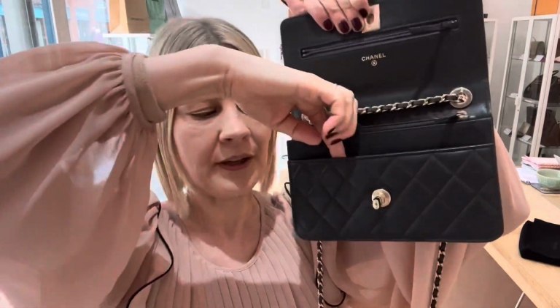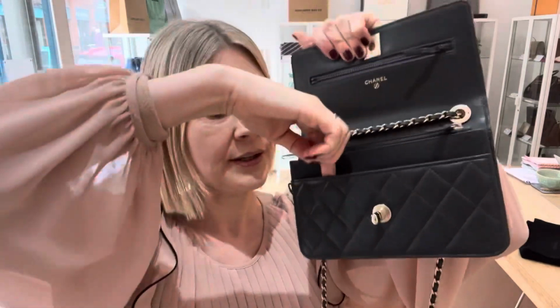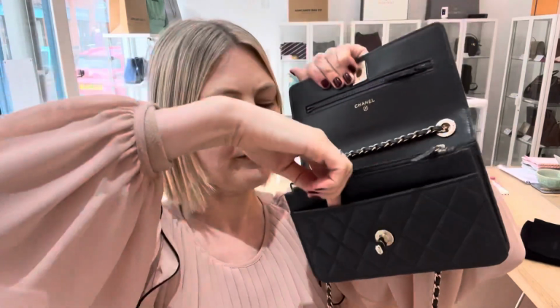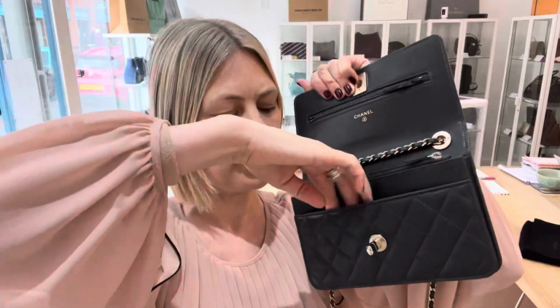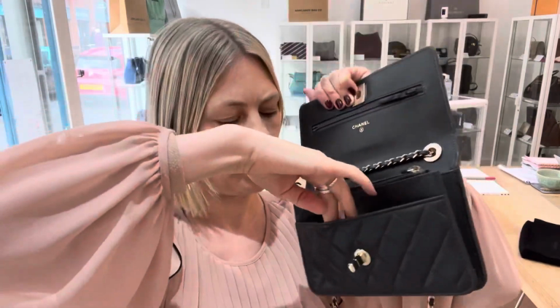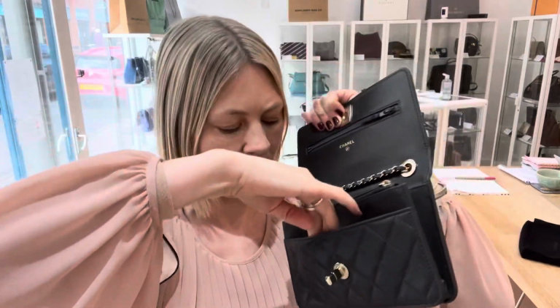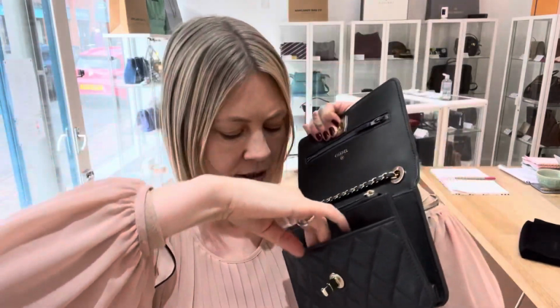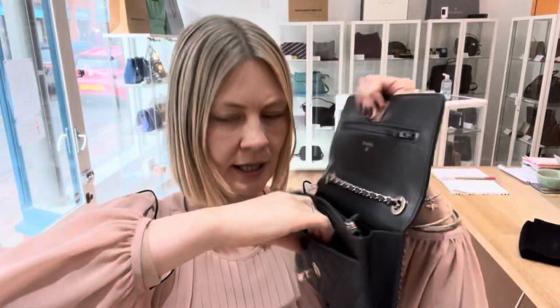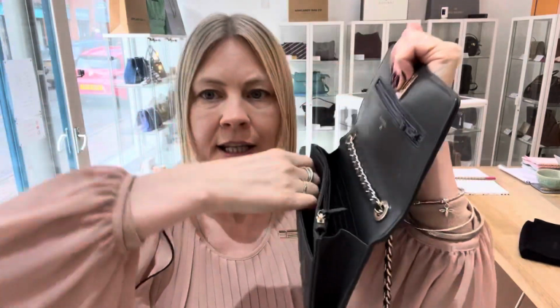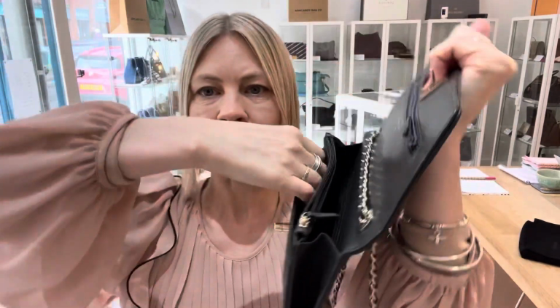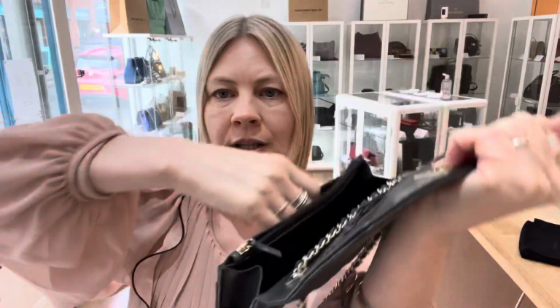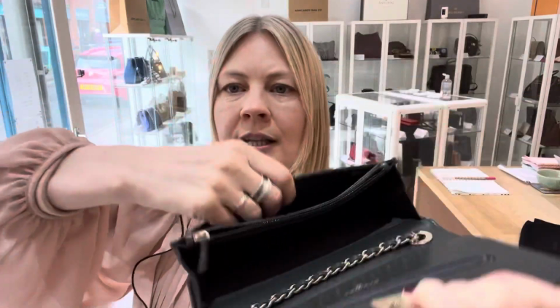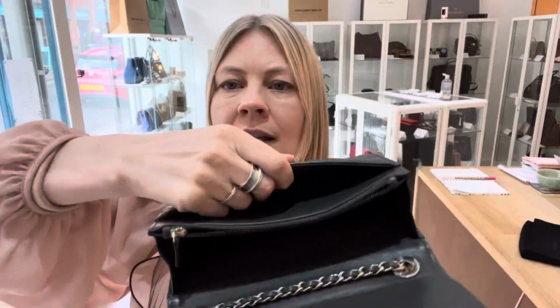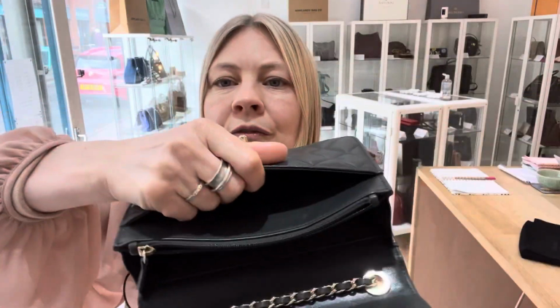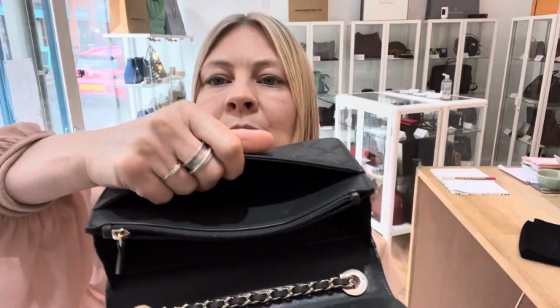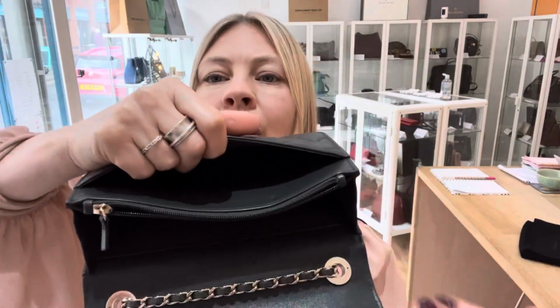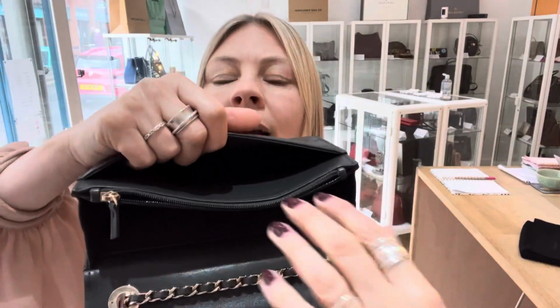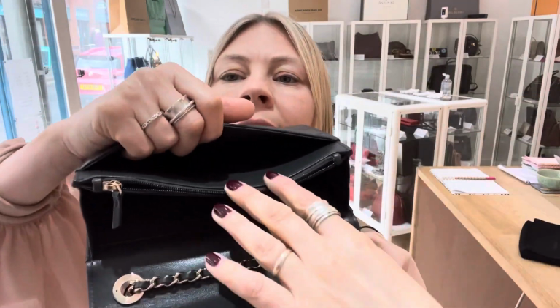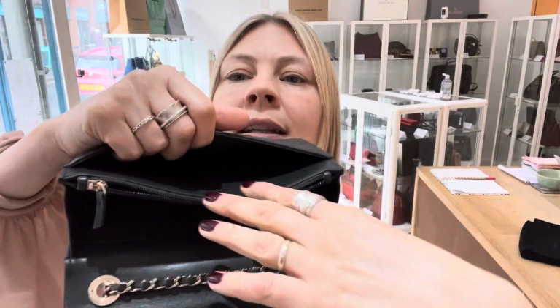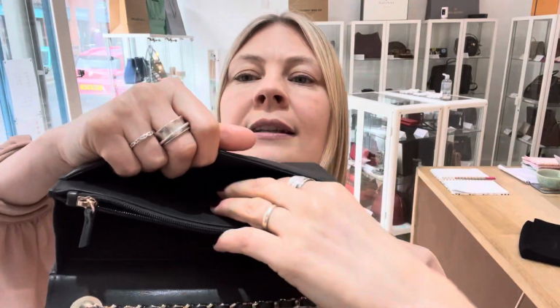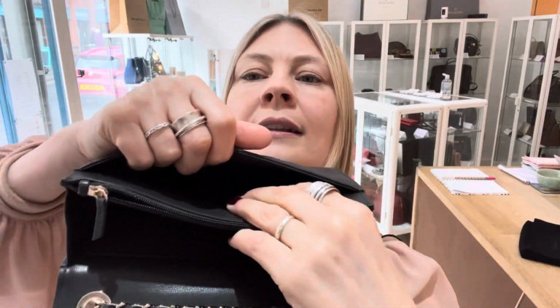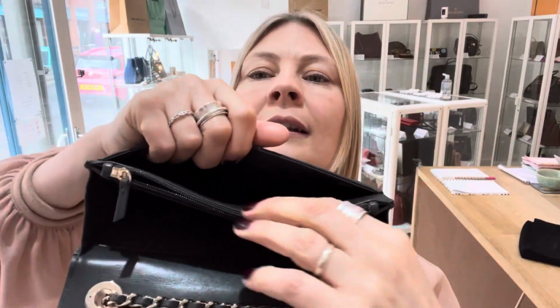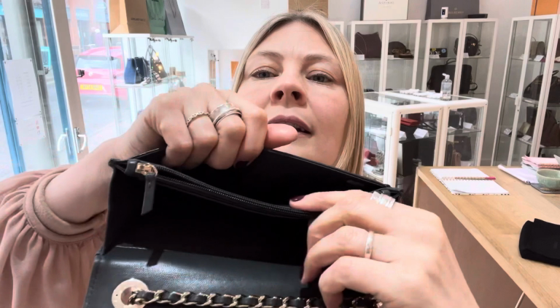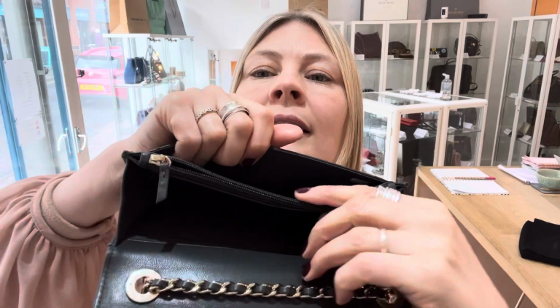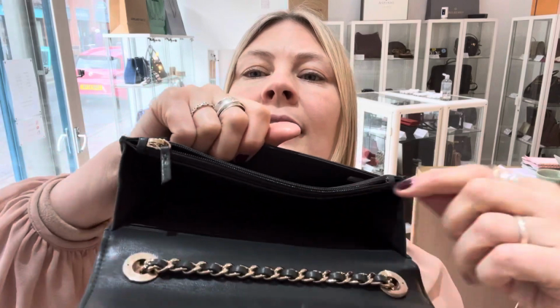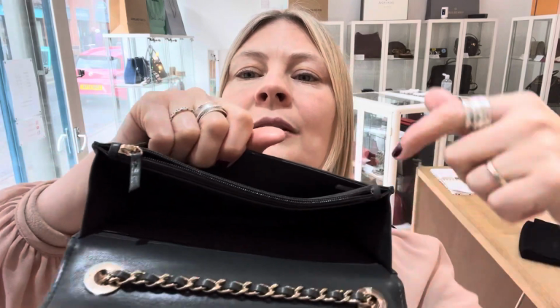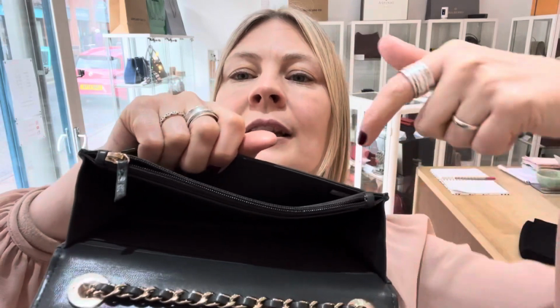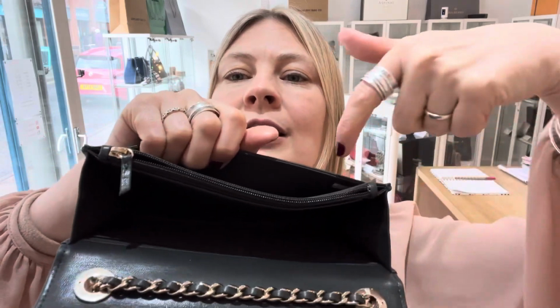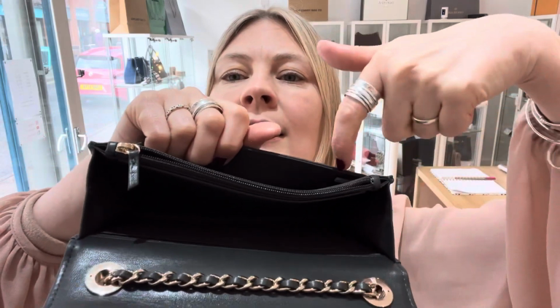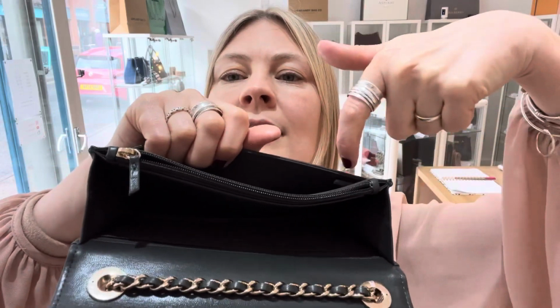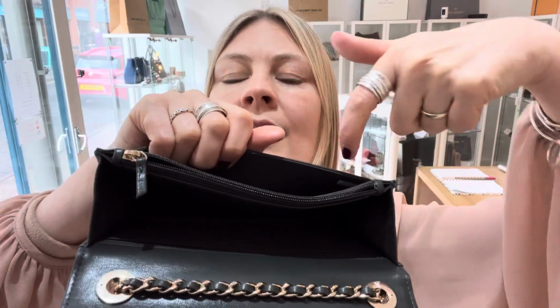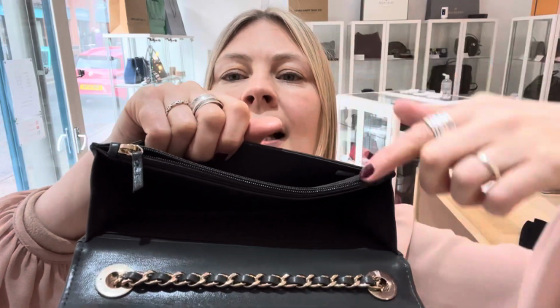The serial code is just in this front pocket — can you see just under there?